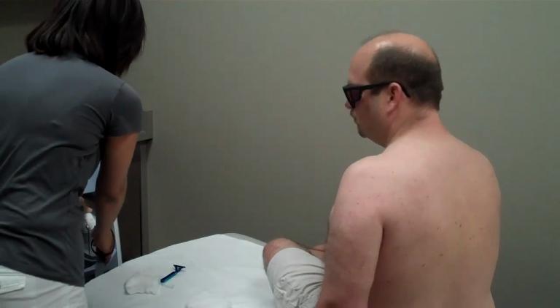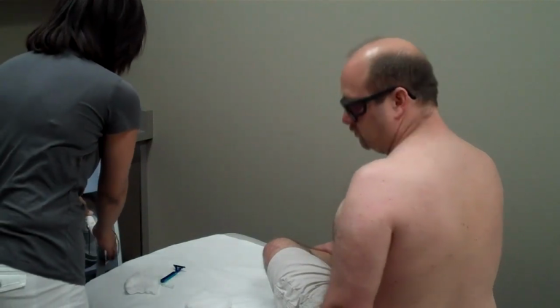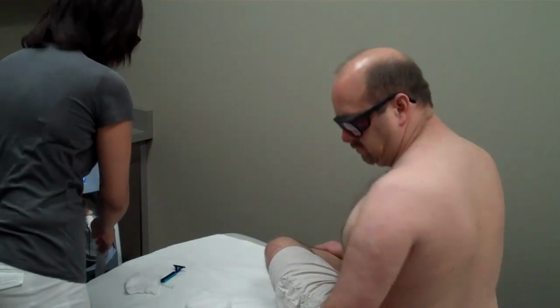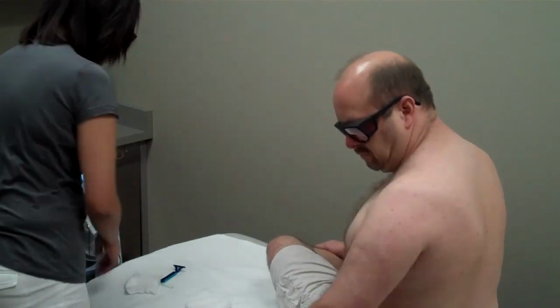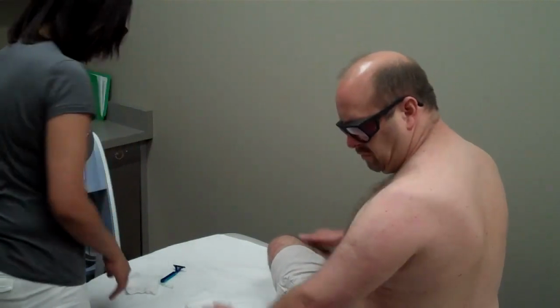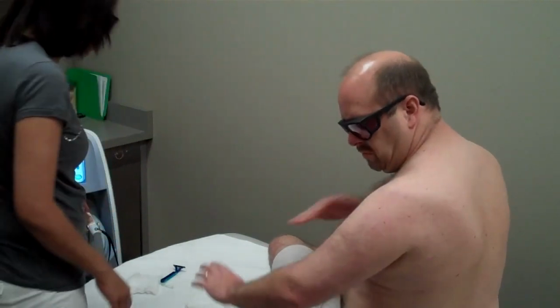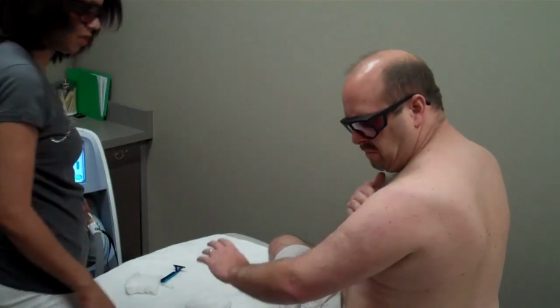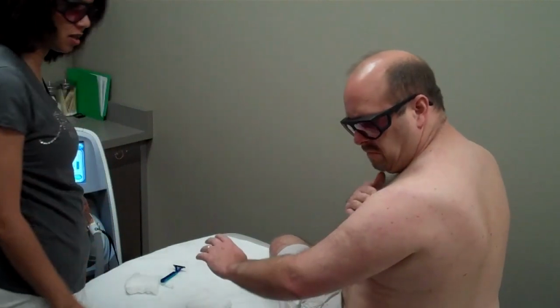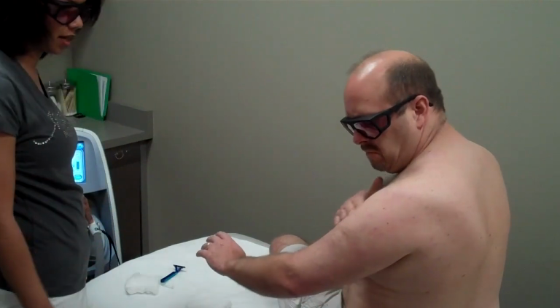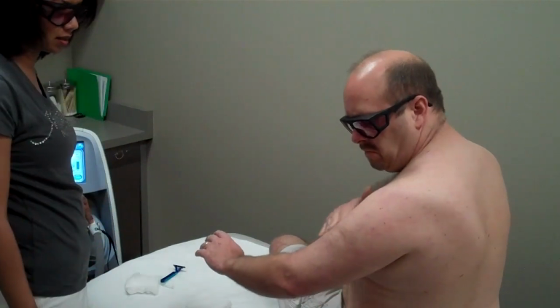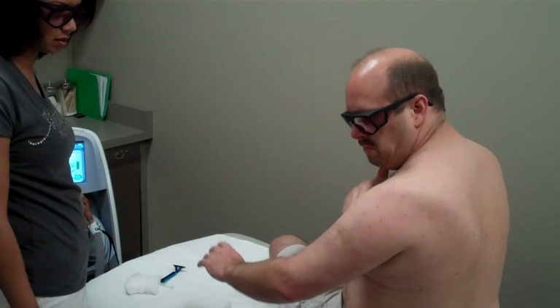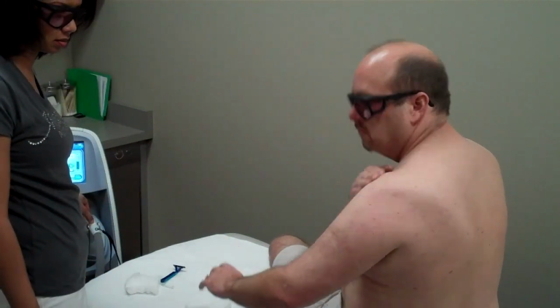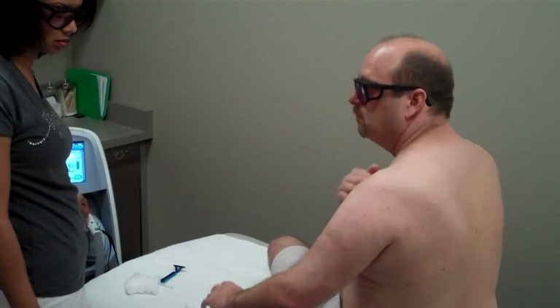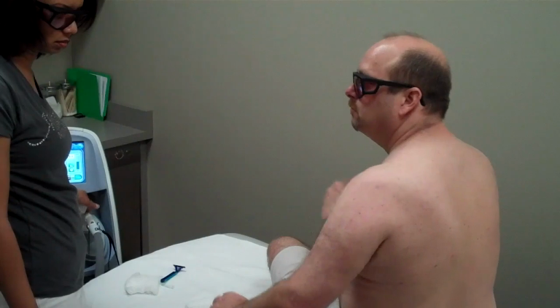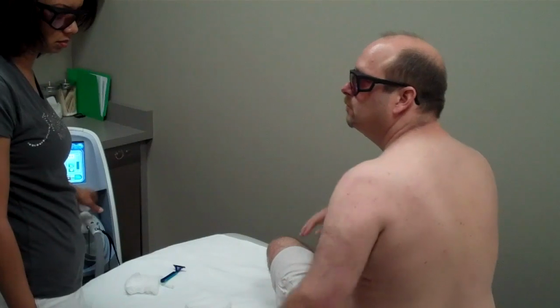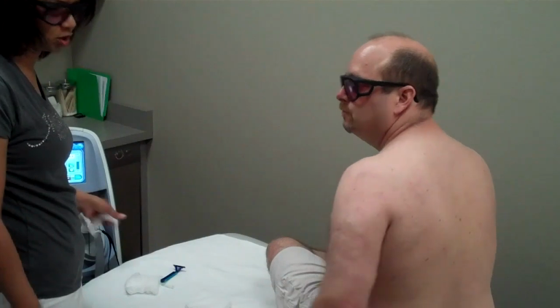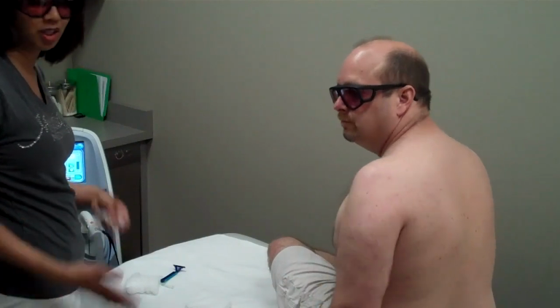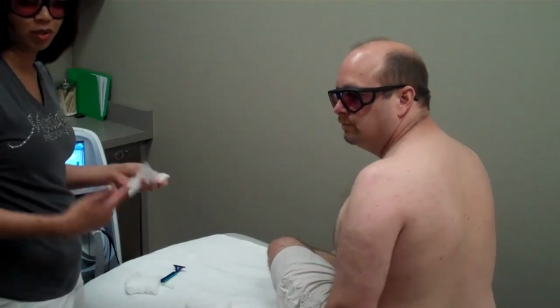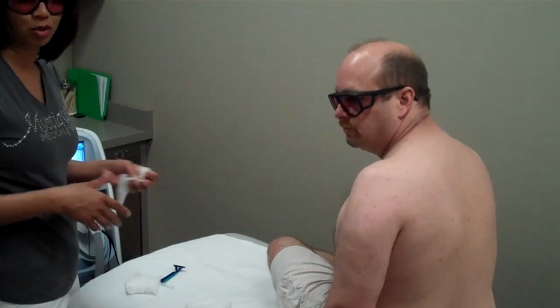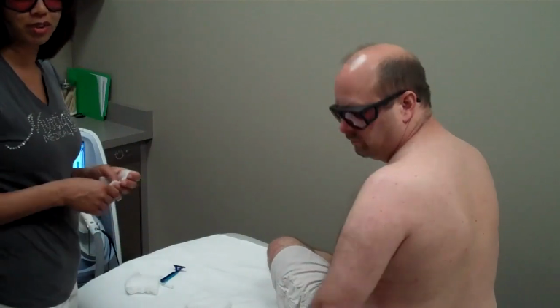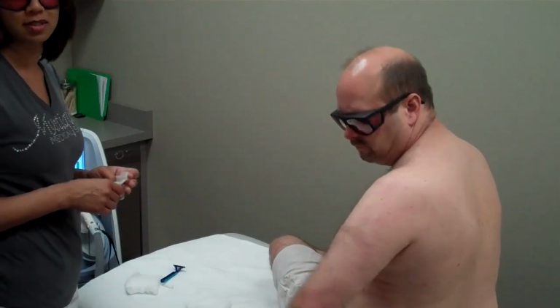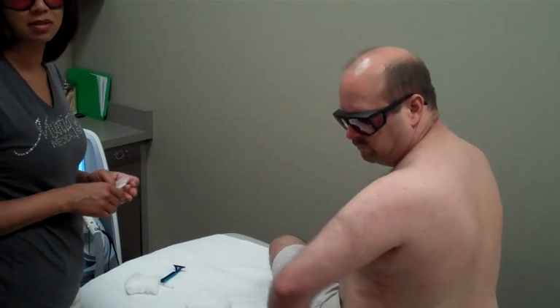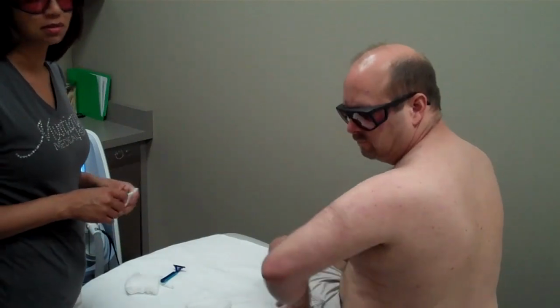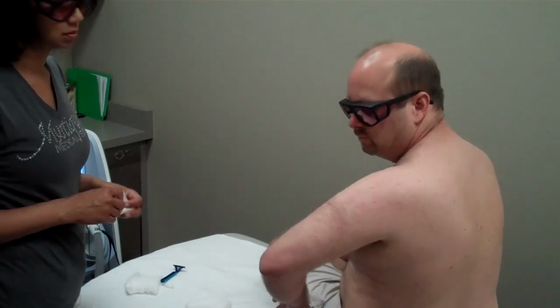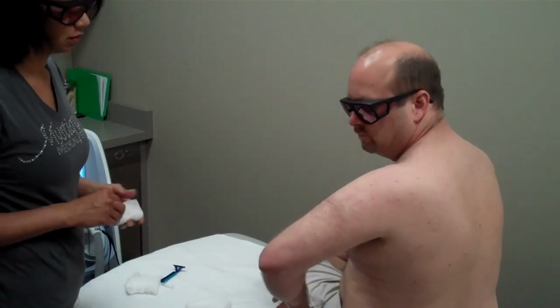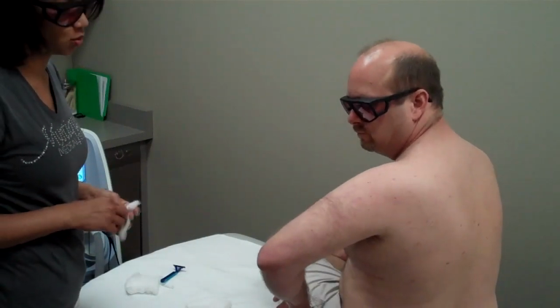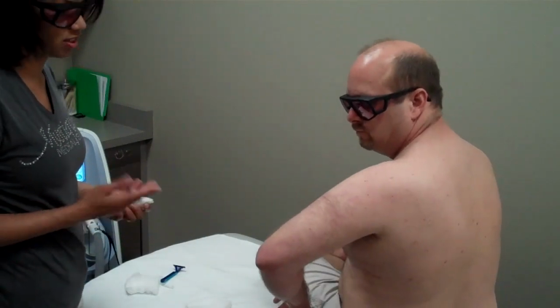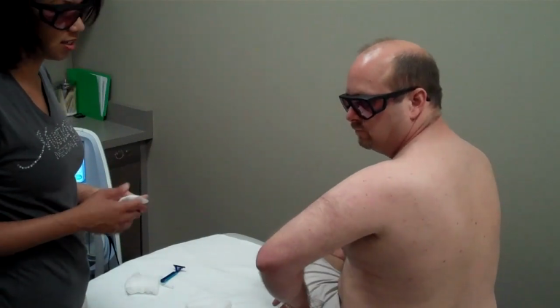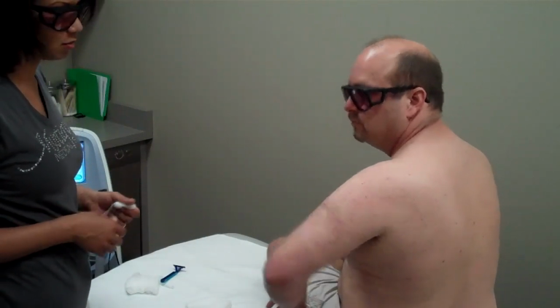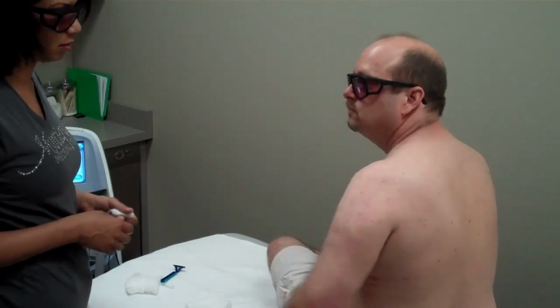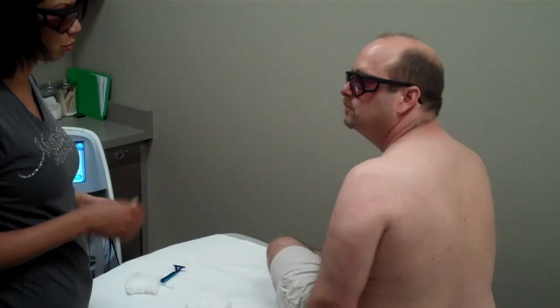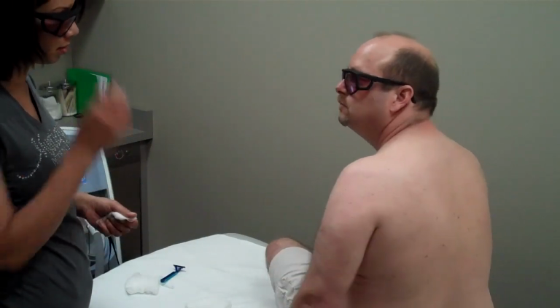So six sessions minimum on the back, depending on what your goal is. I just want it thinned out maybe more.